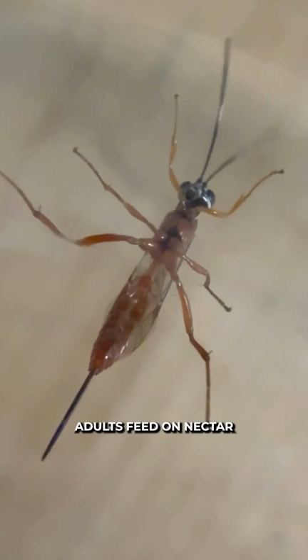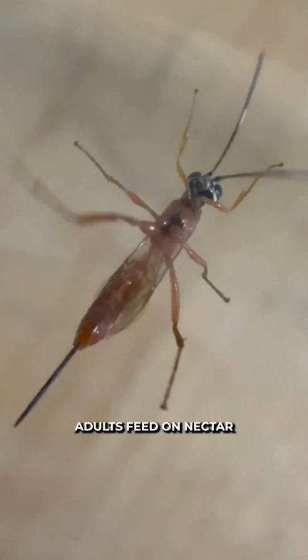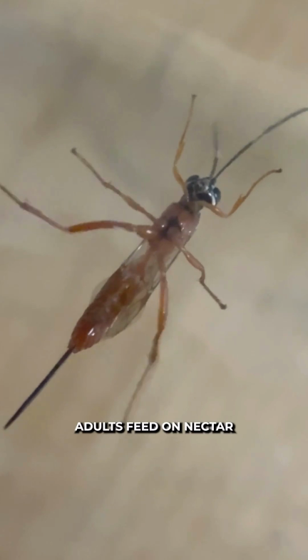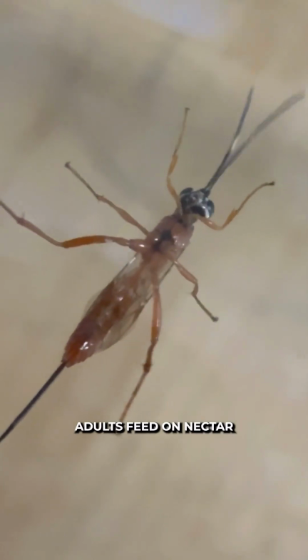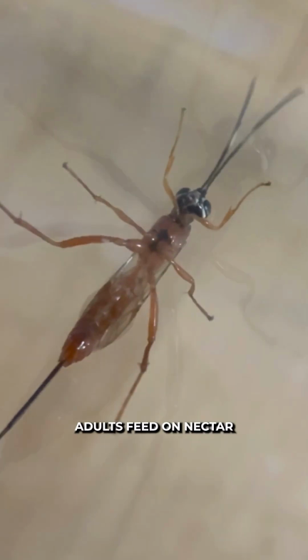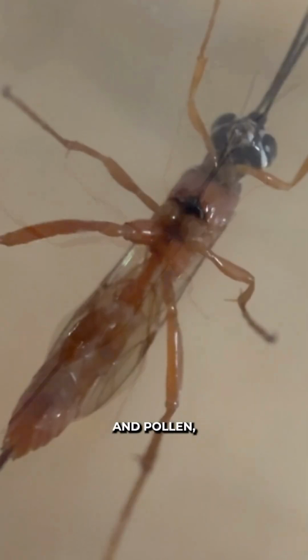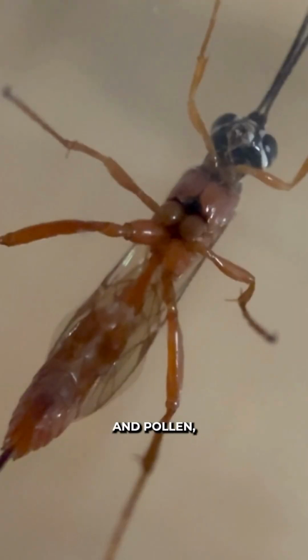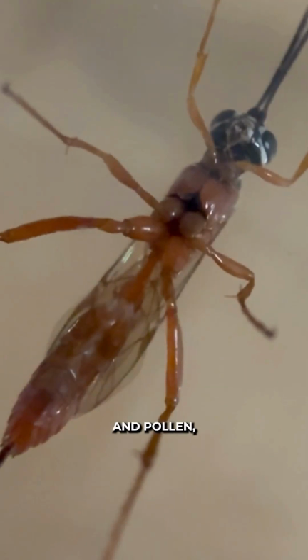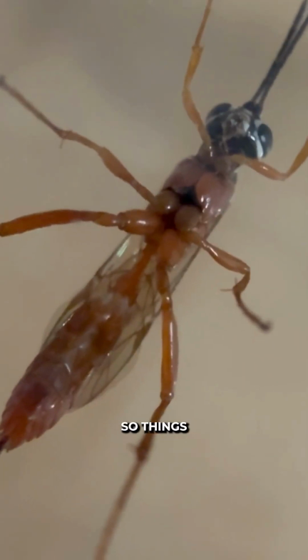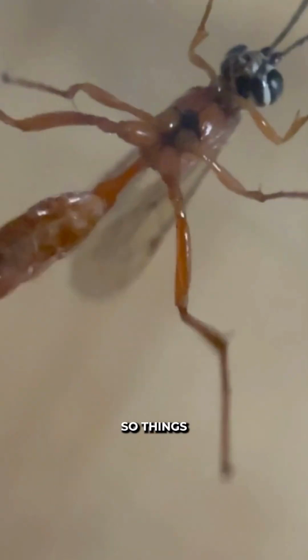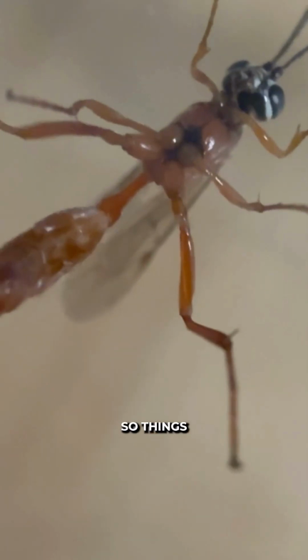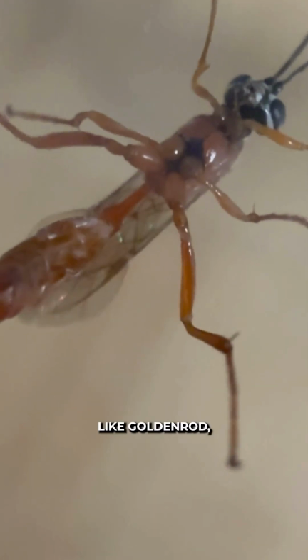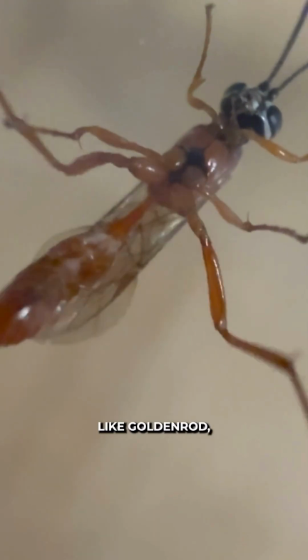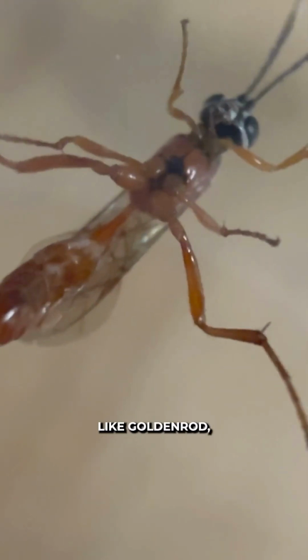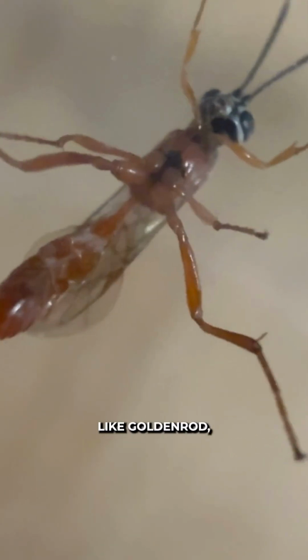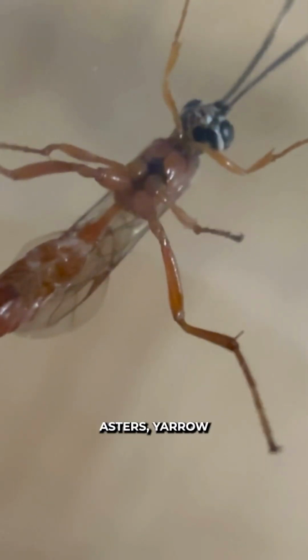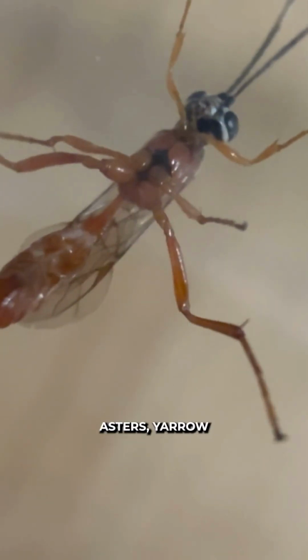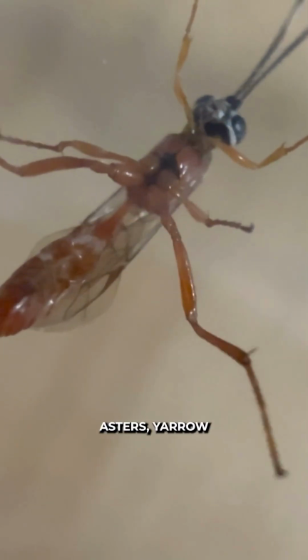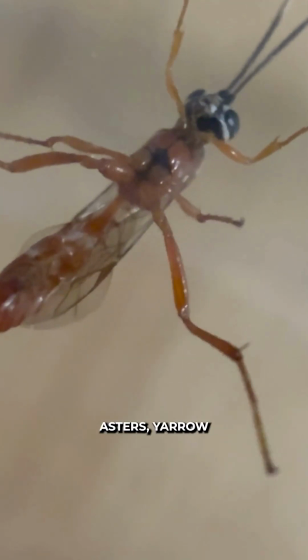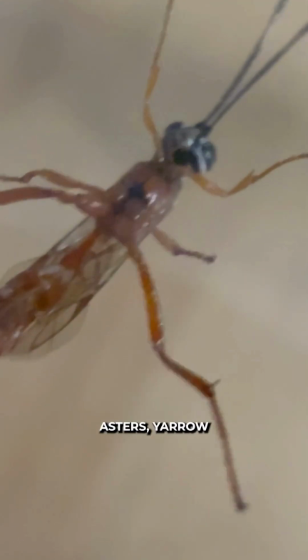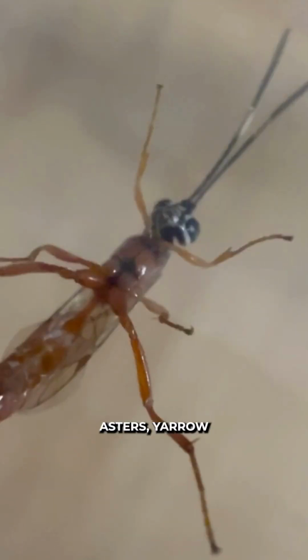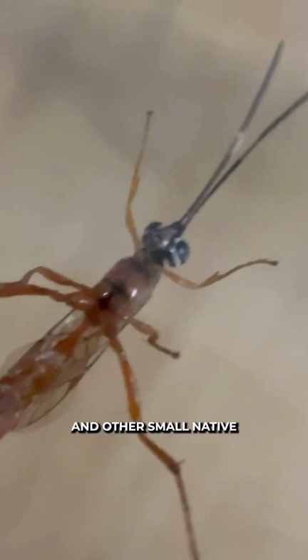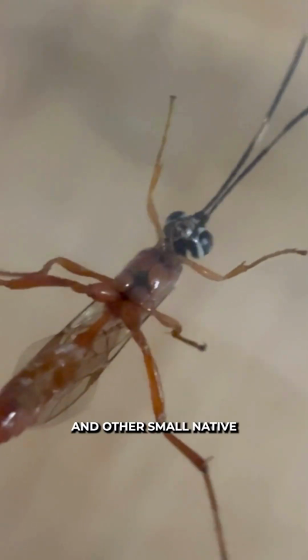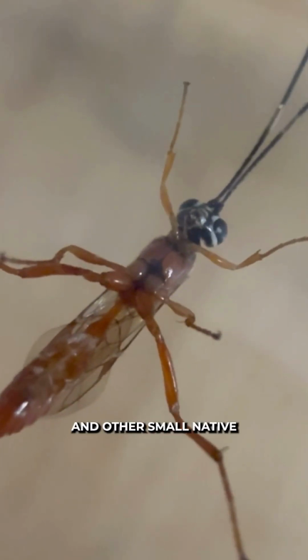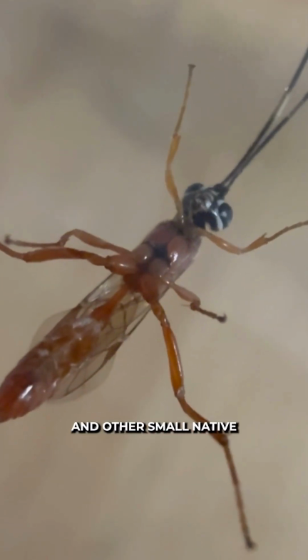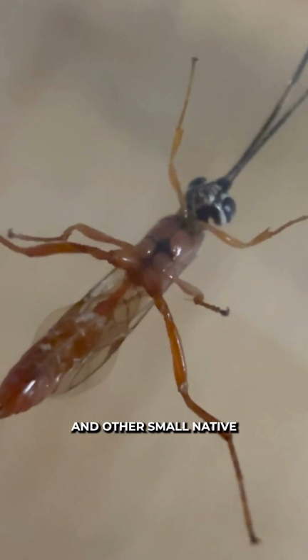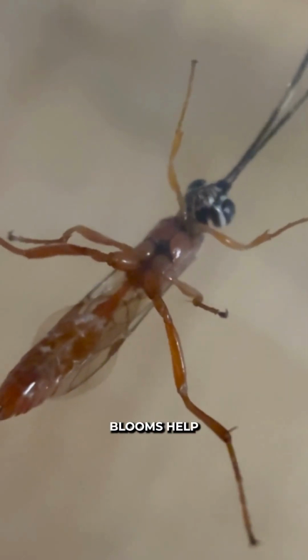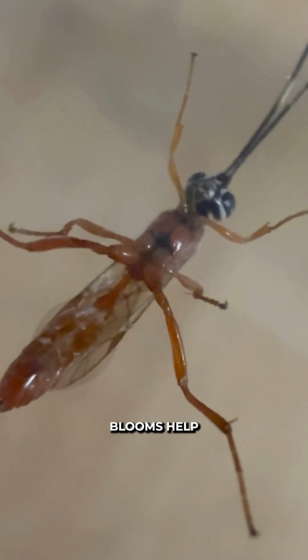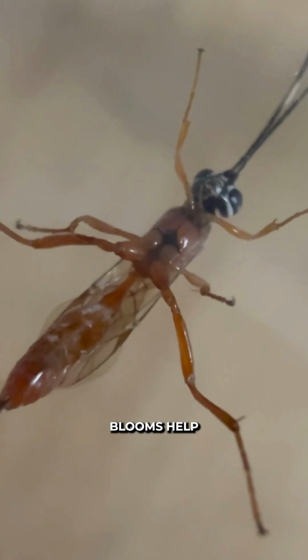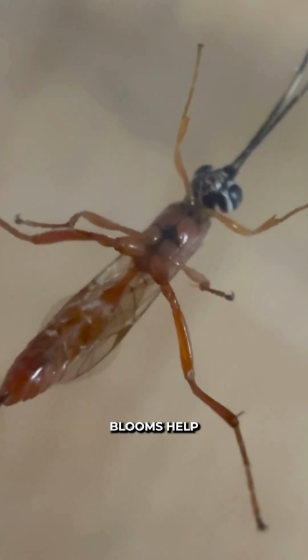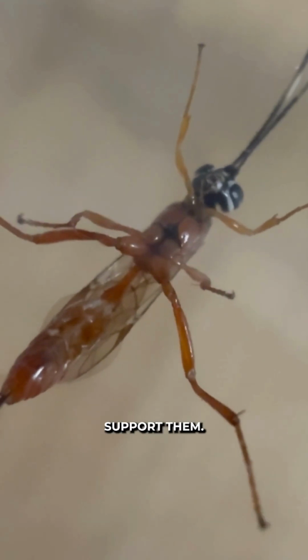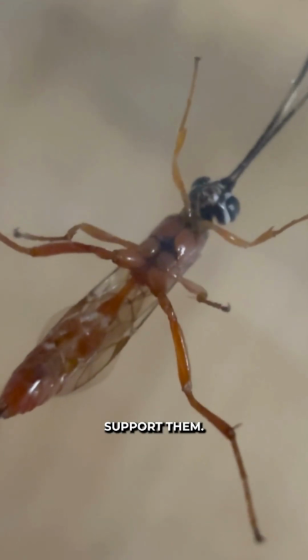Adults feed on nectar and pollen, so things like goldenrods, asters, yarrow, and other small native blooms help support them.